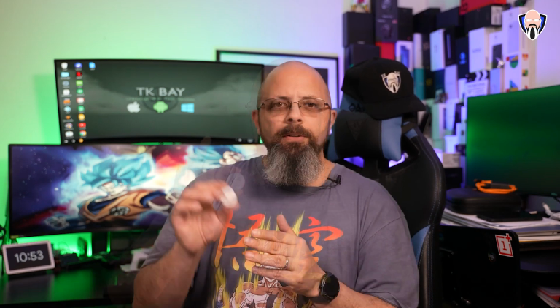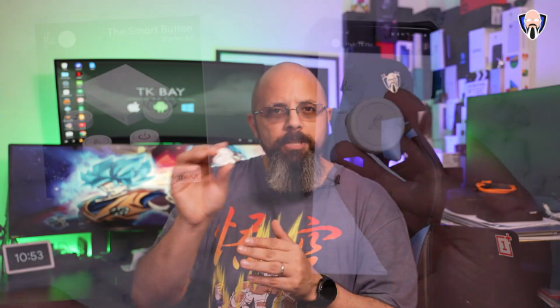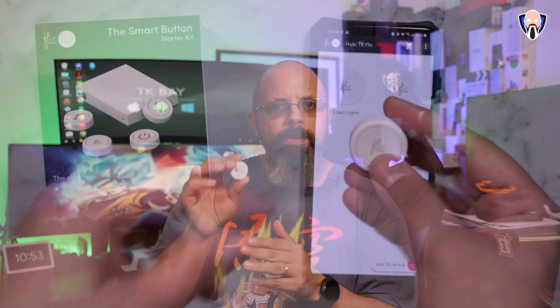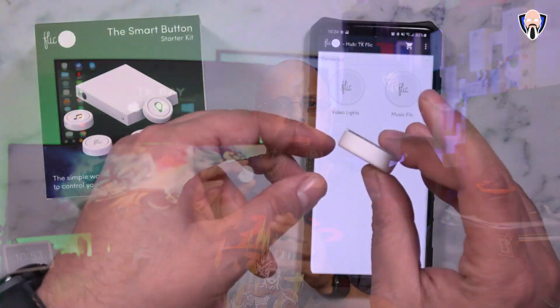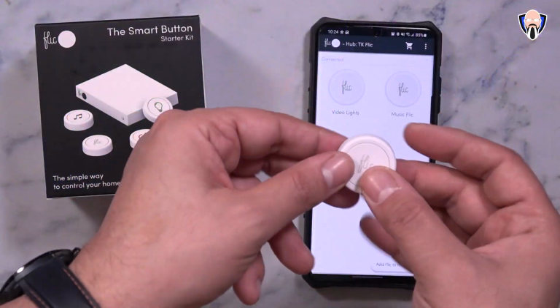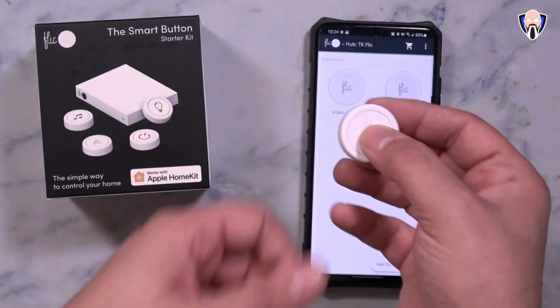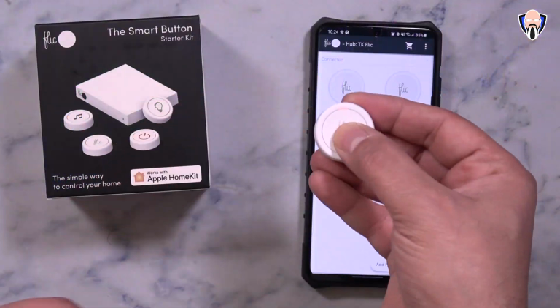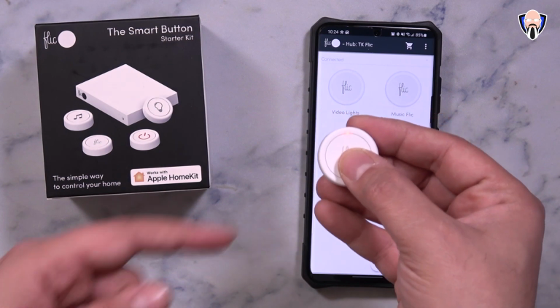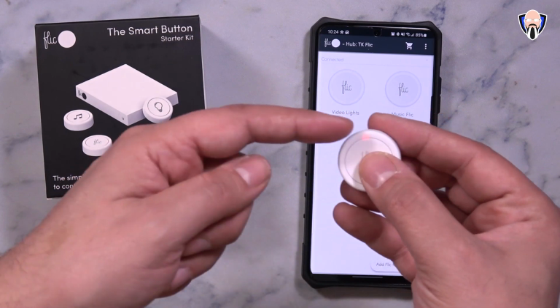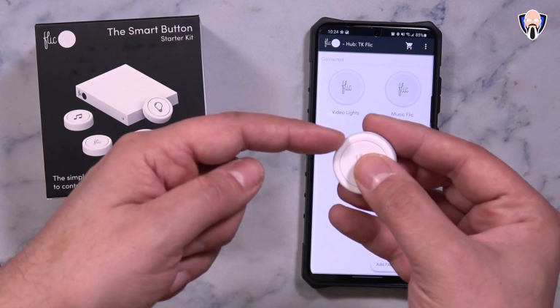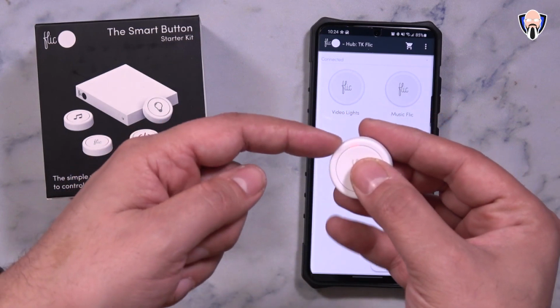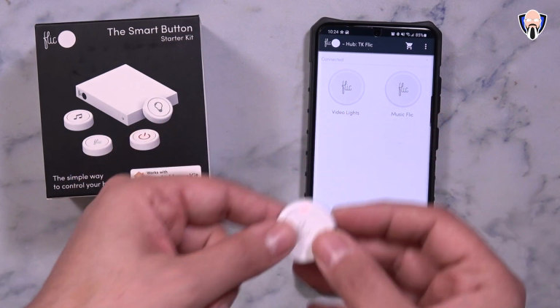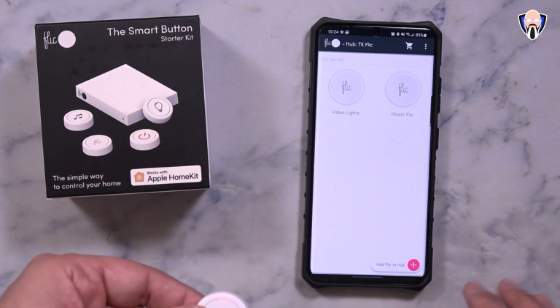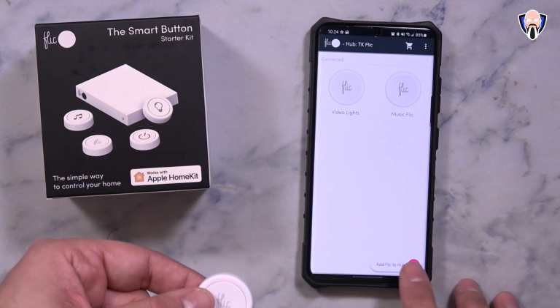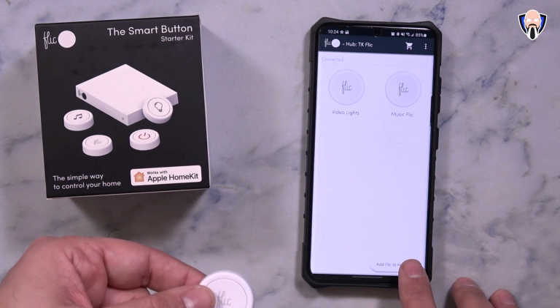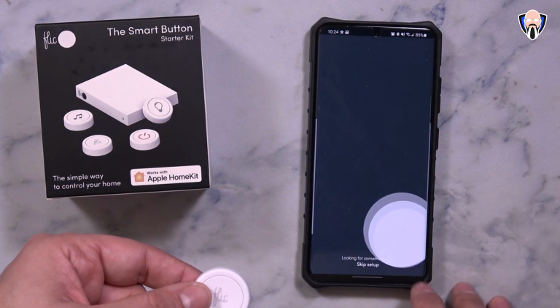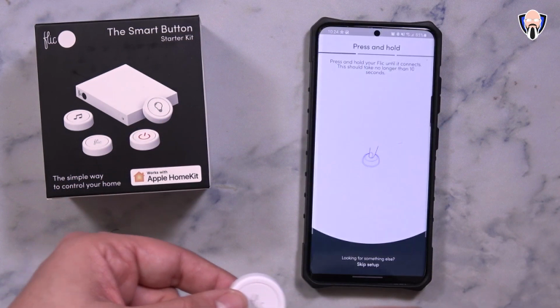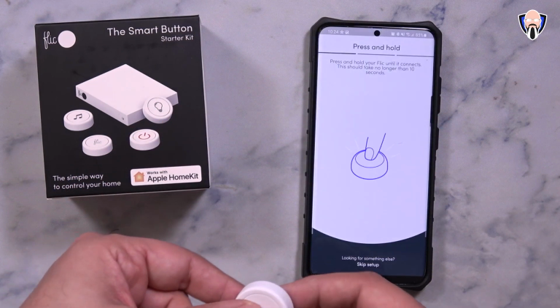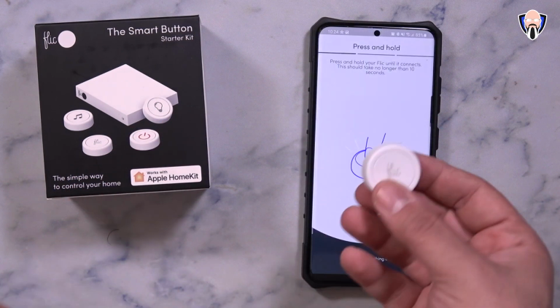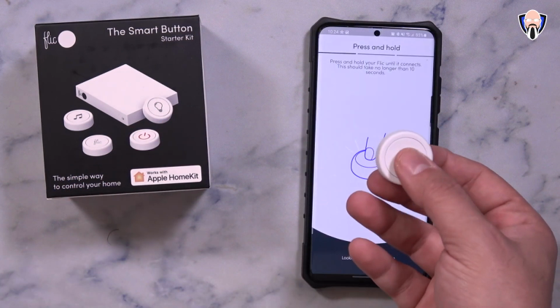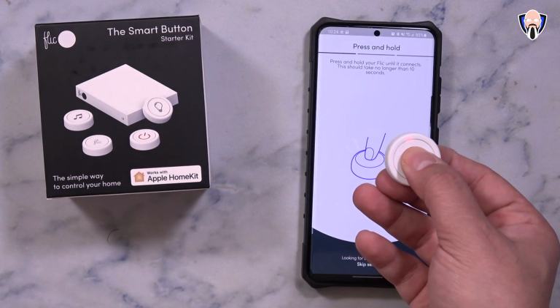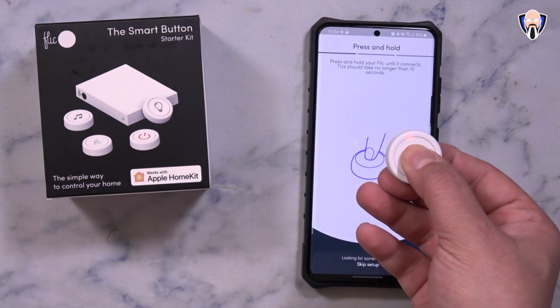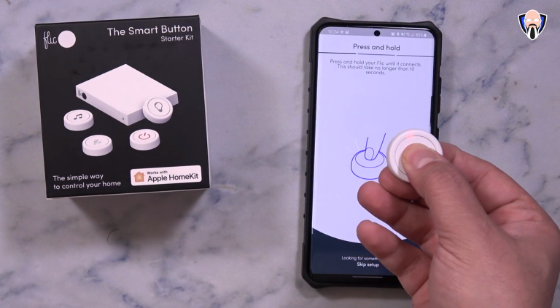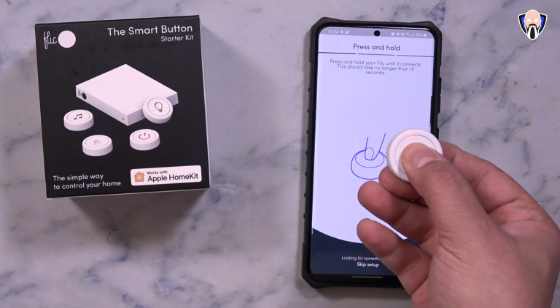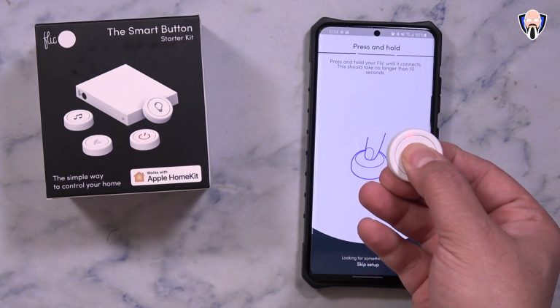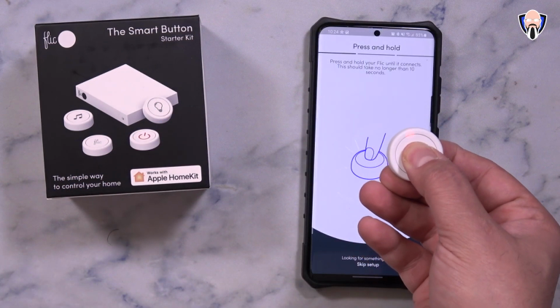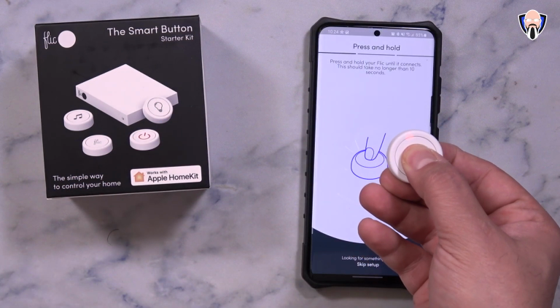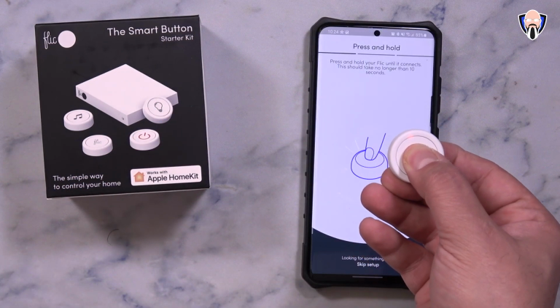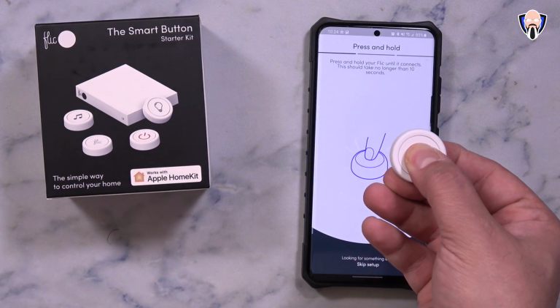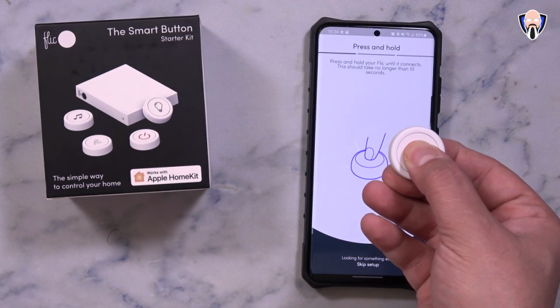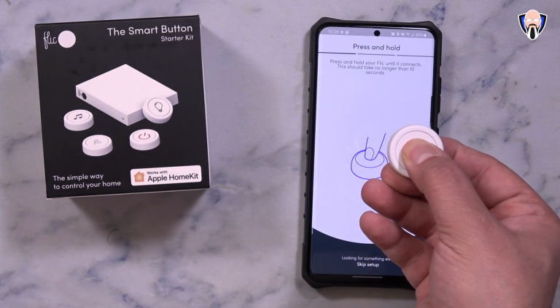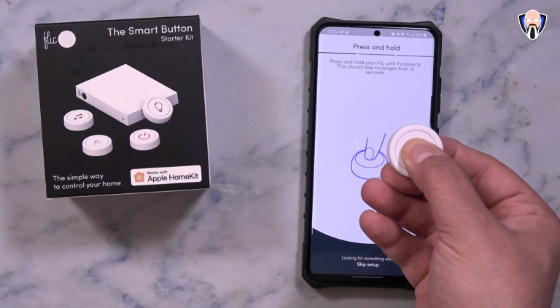Each button has a sticky pad on the back which makes them easy to place in different parts of the house.